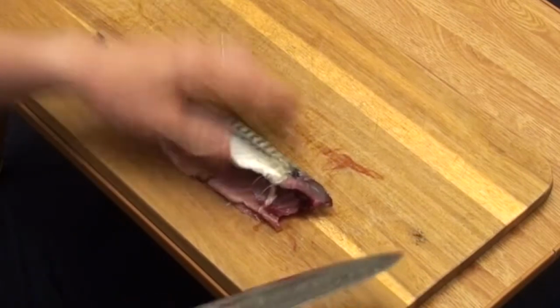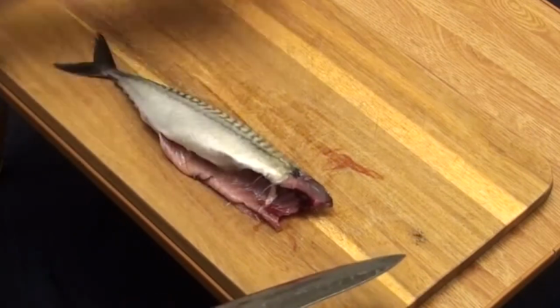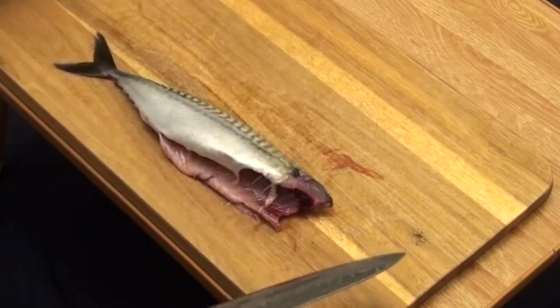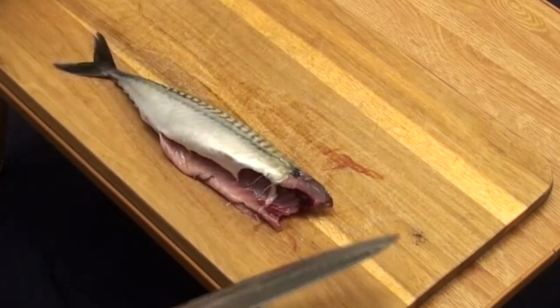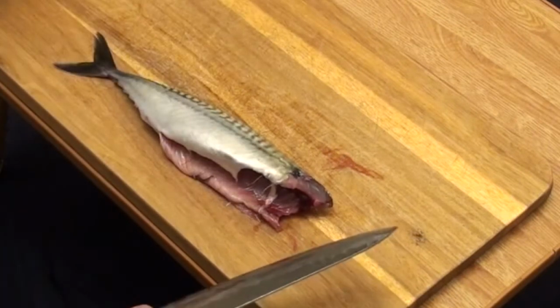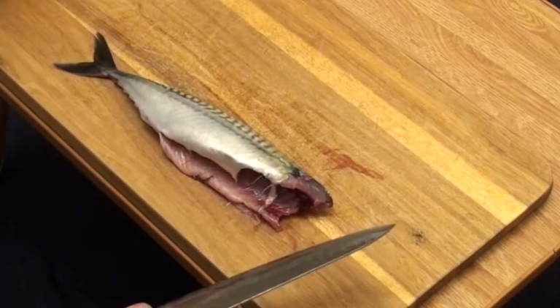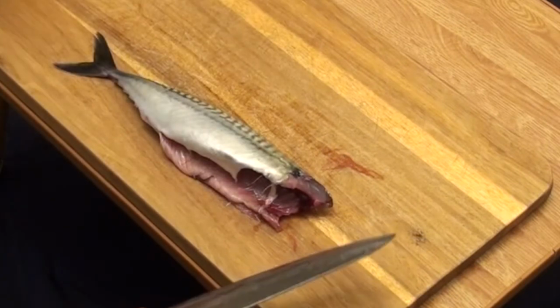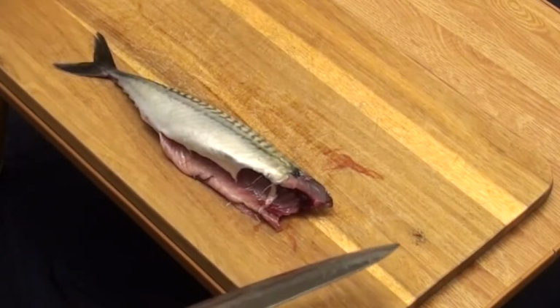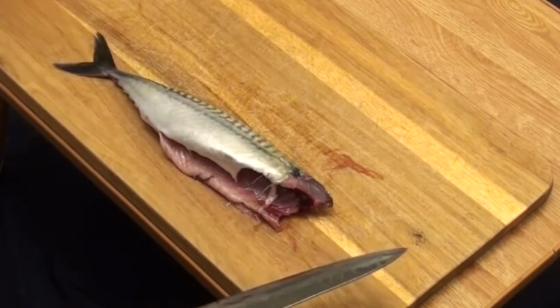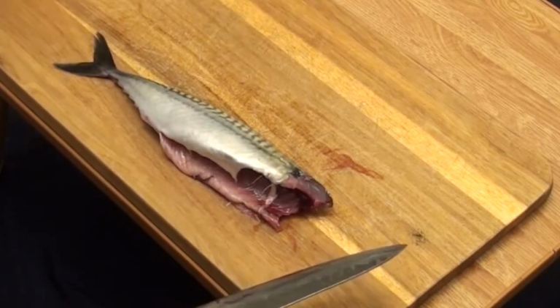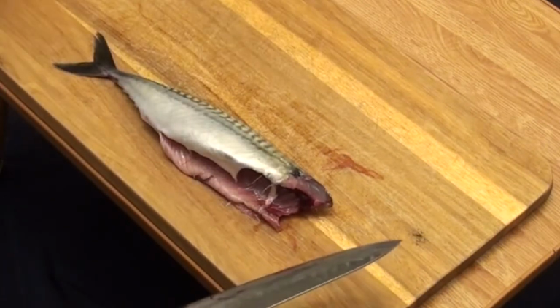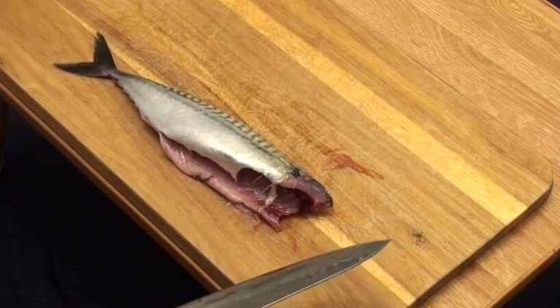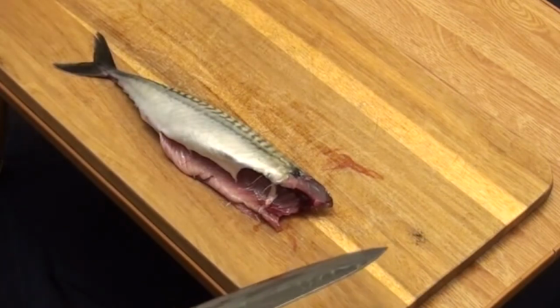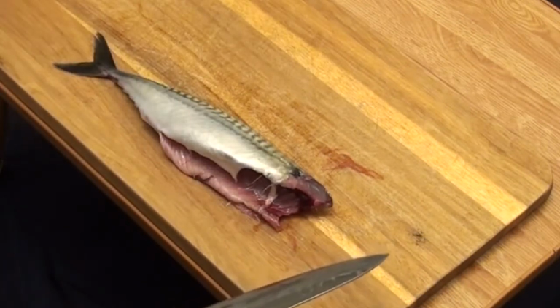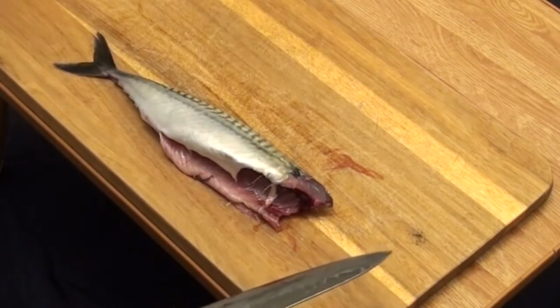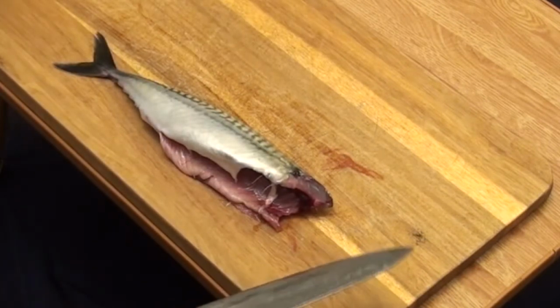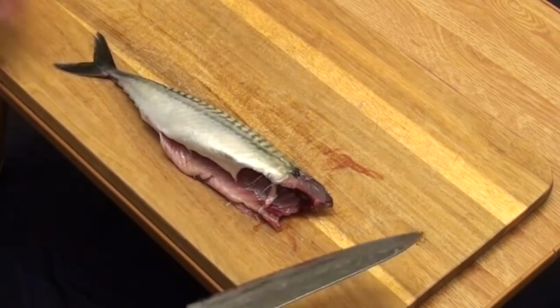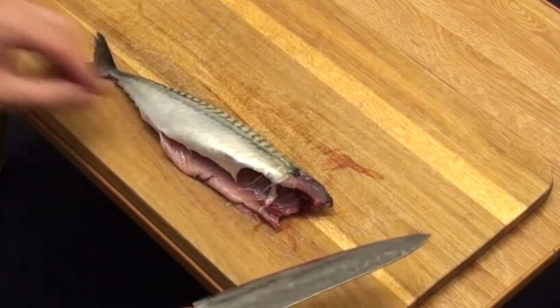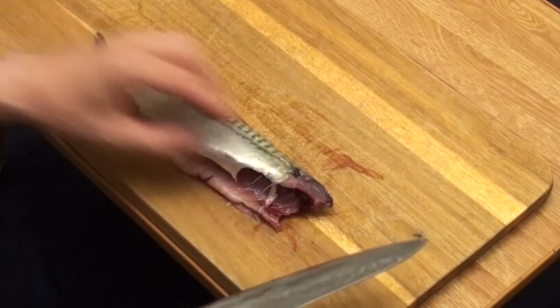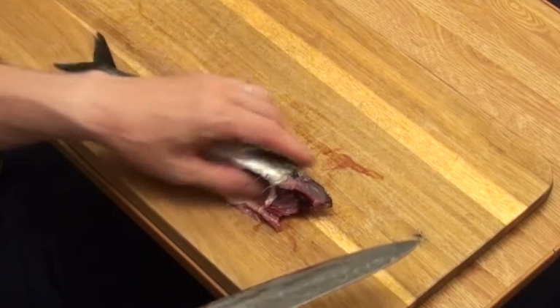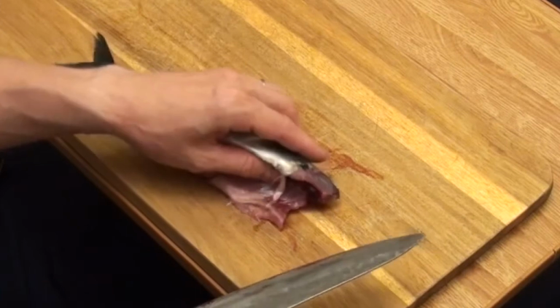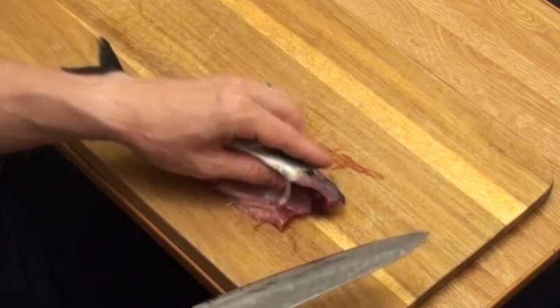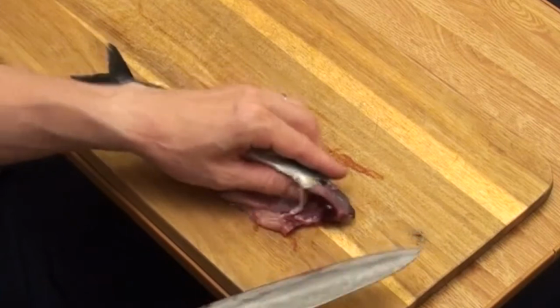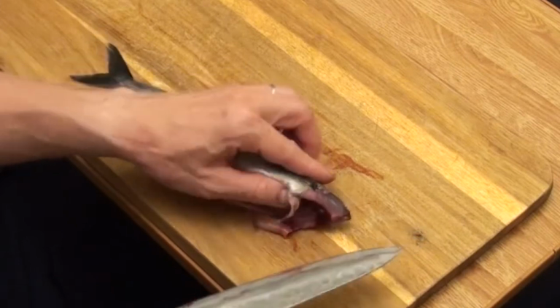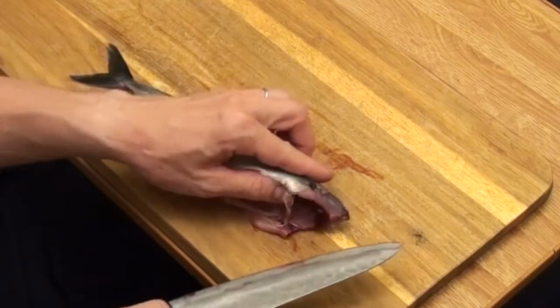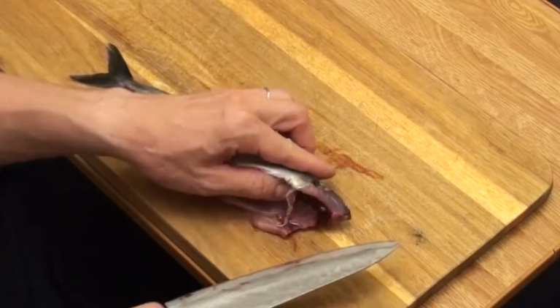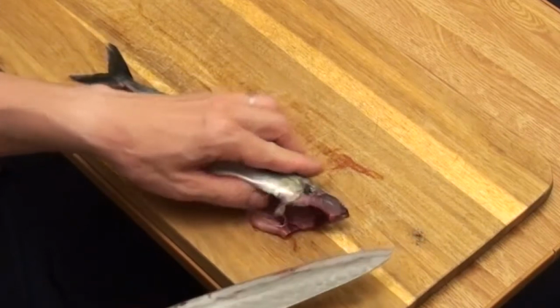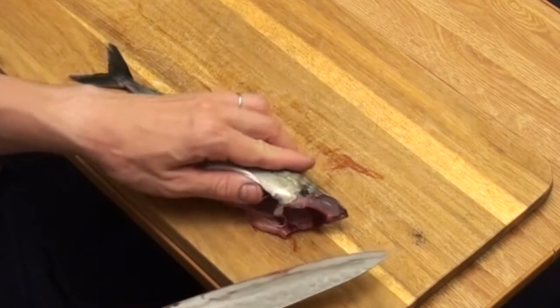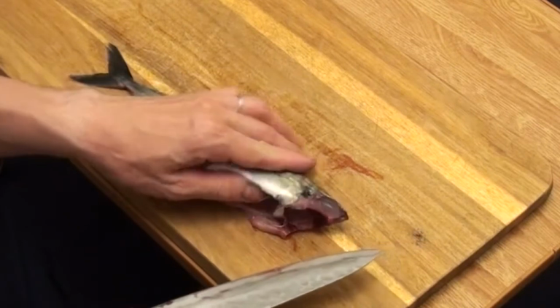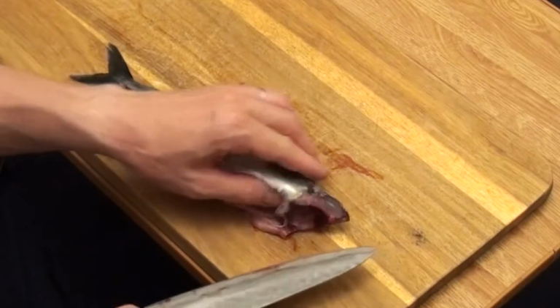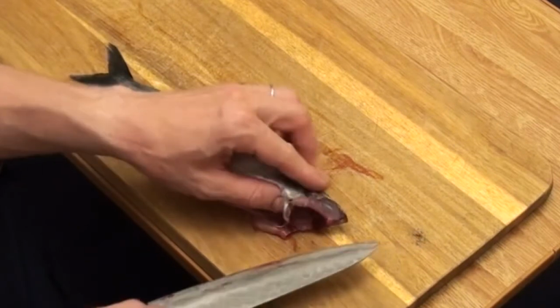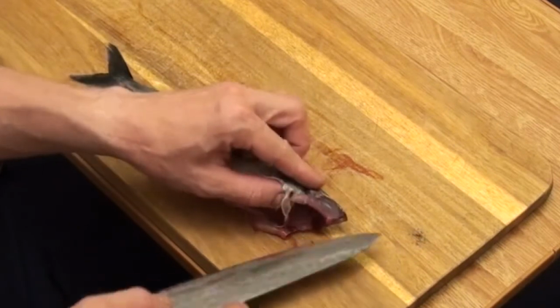When performing Daibyo Roshi, the goal is to cut off the filet with one single cut.